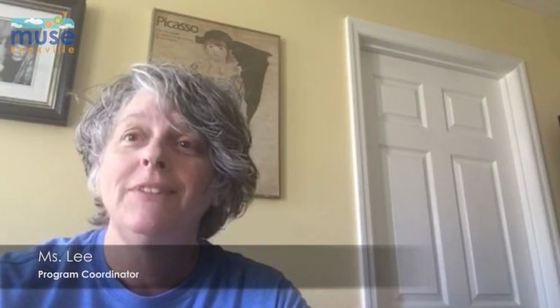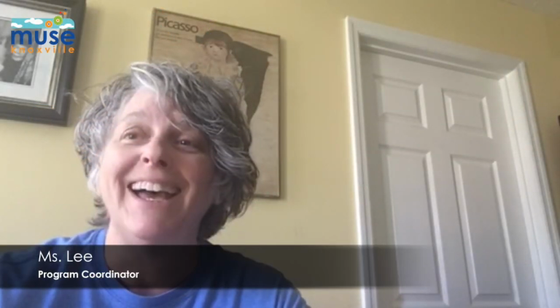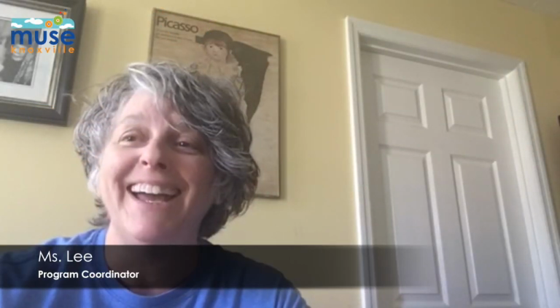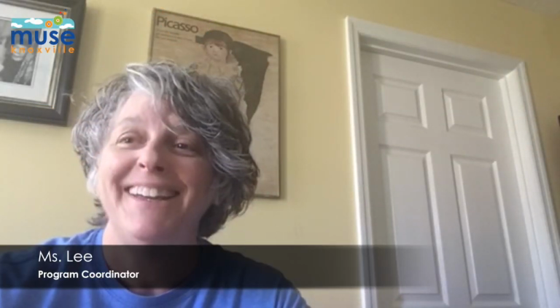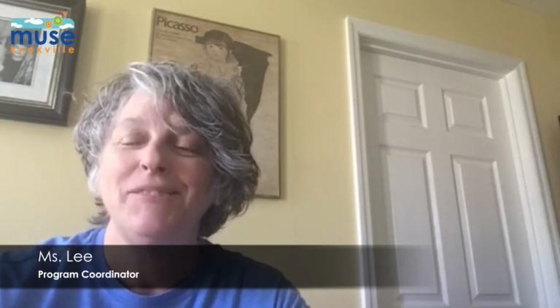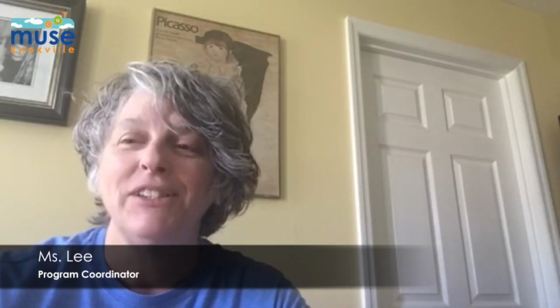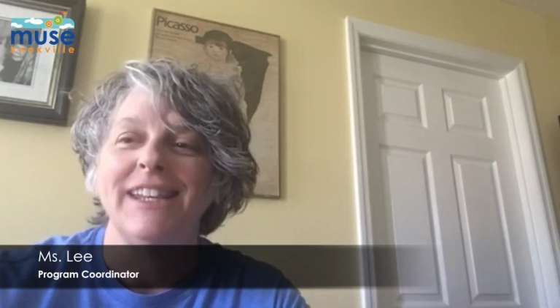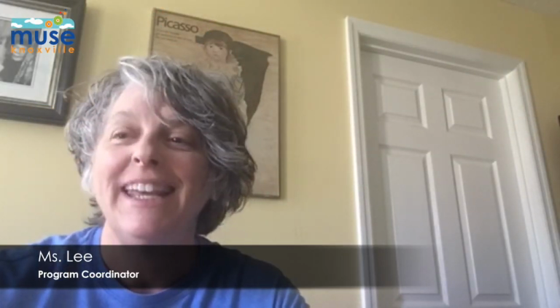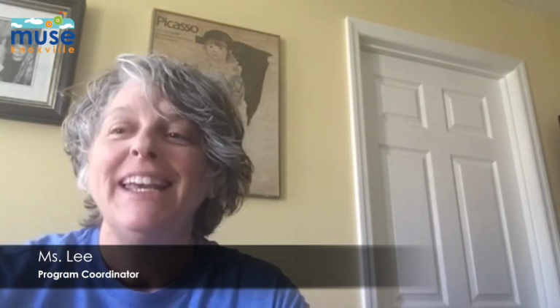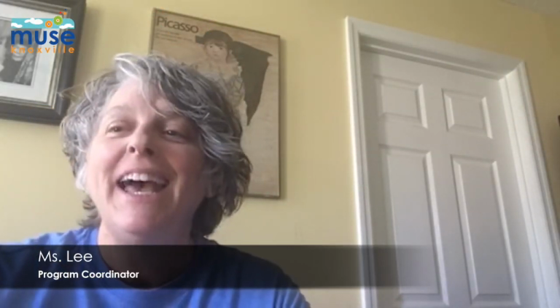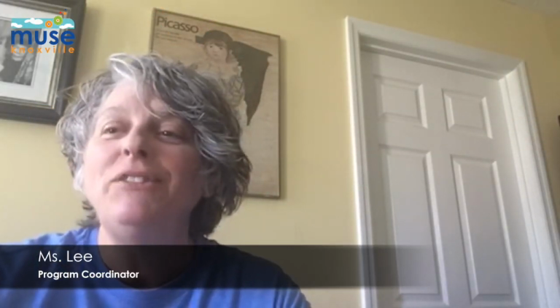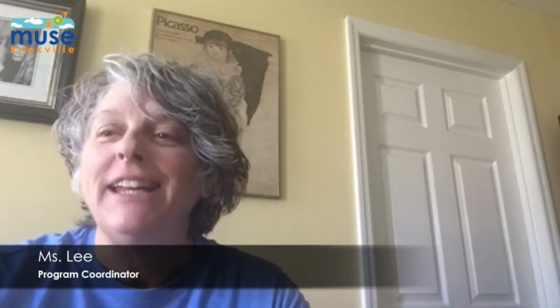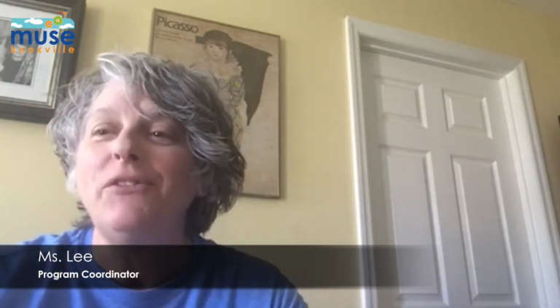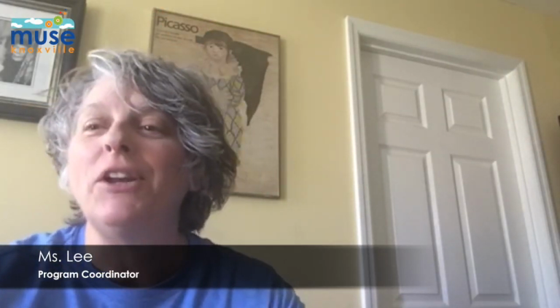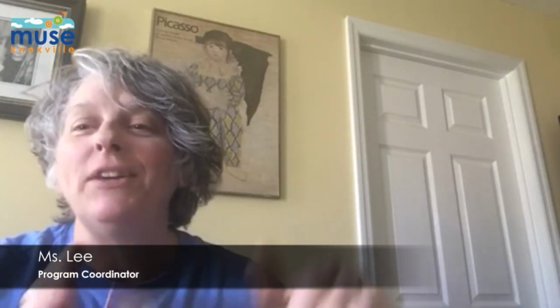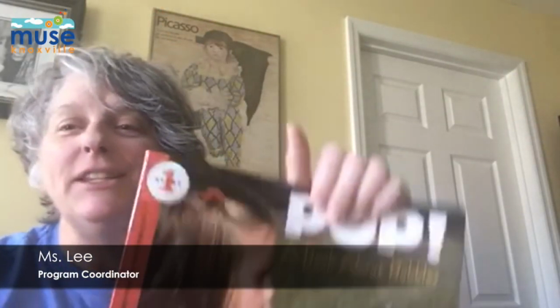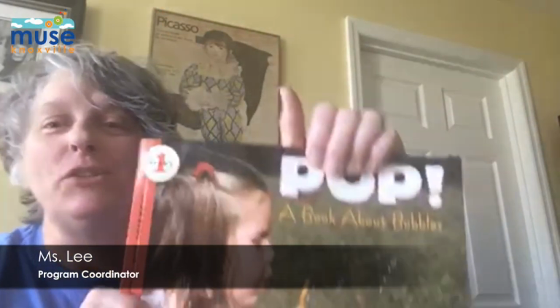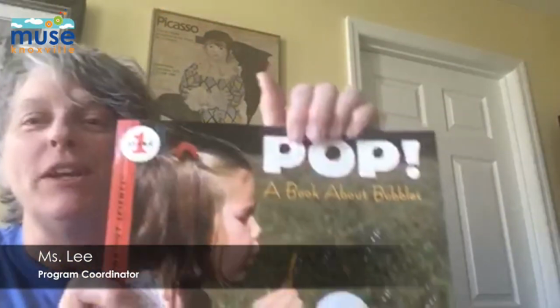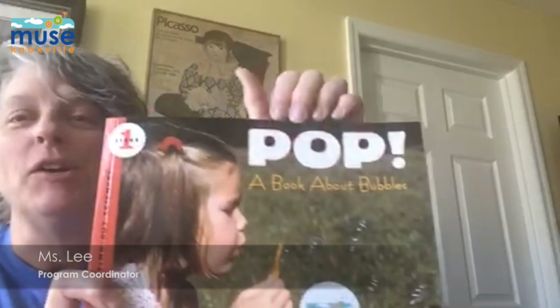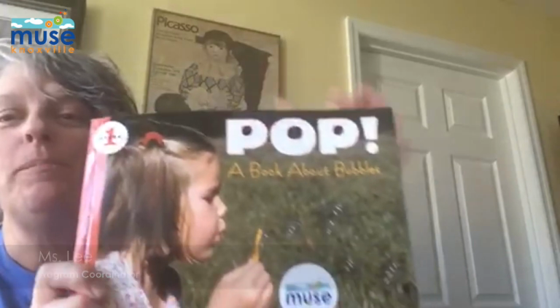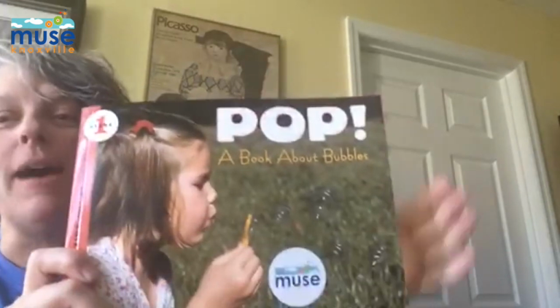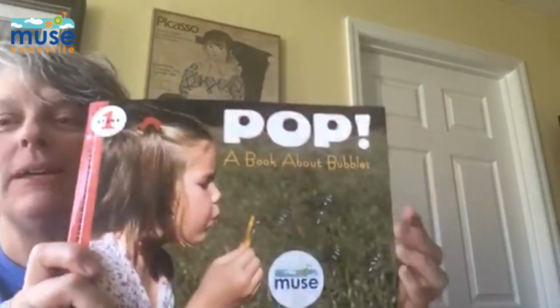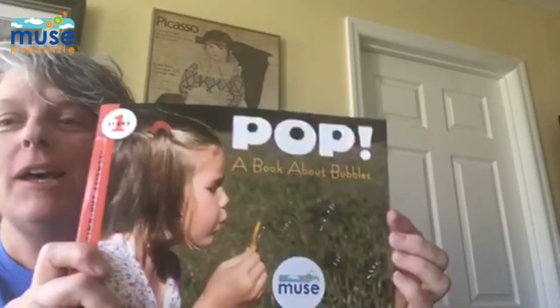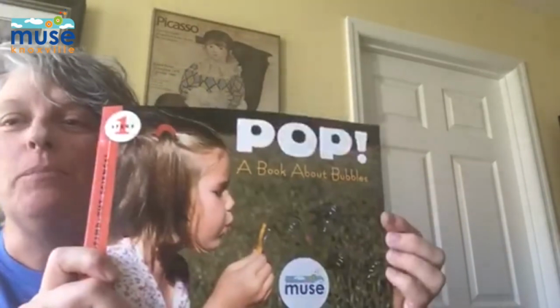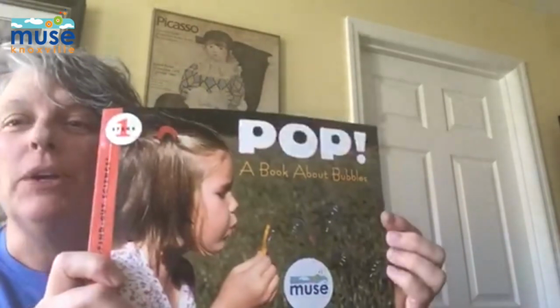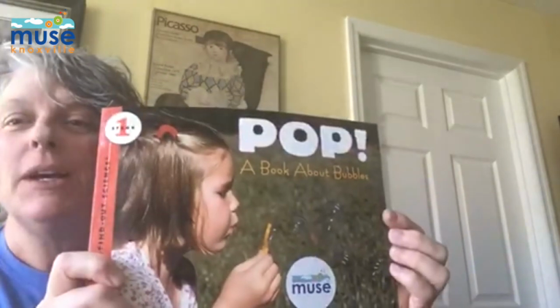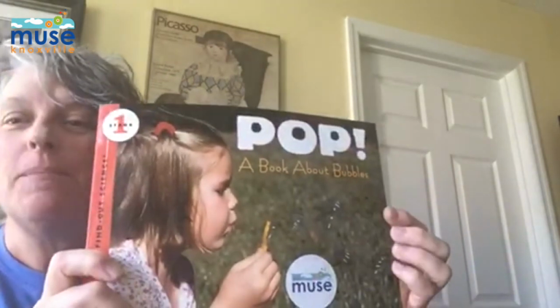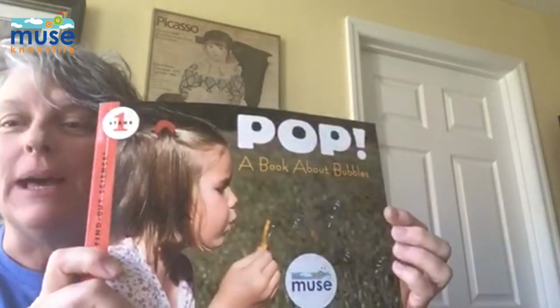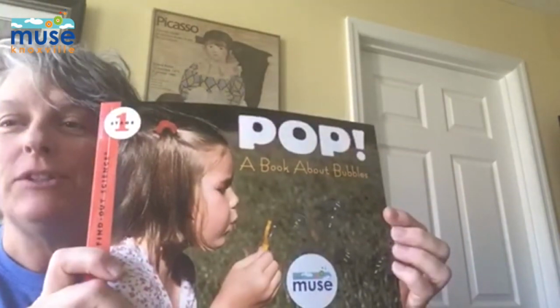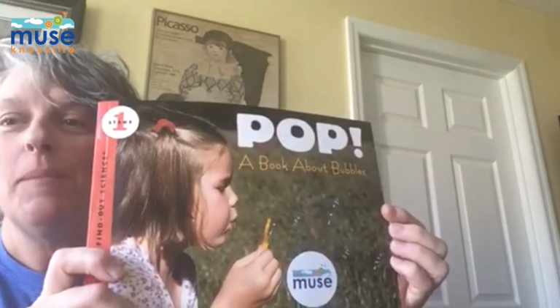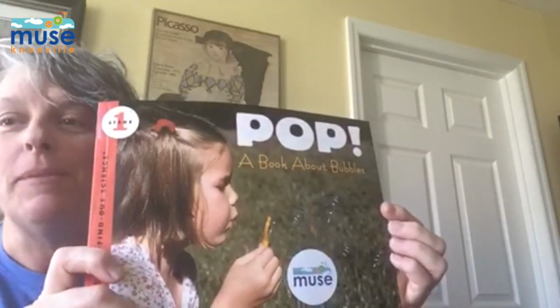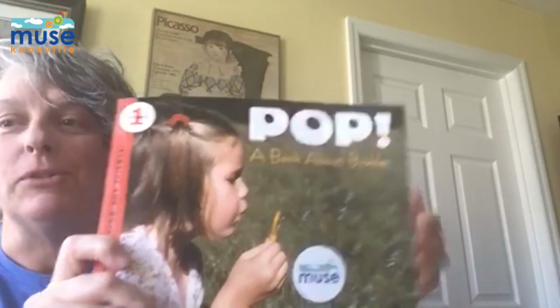Hi, it's Miss Lee. Today we're going to read this story called POP, a book about bubbles.